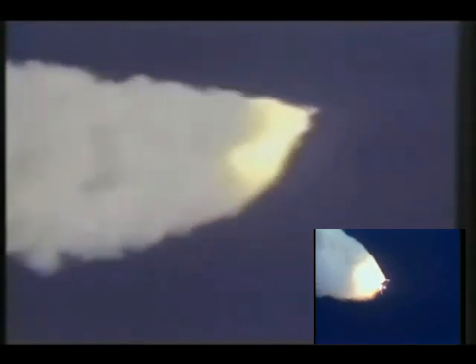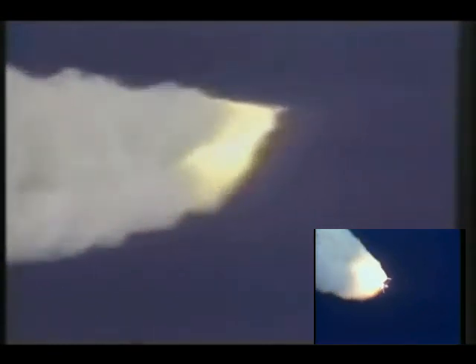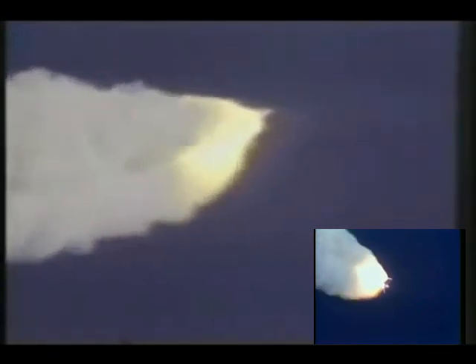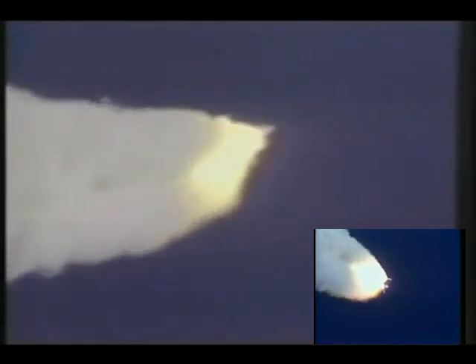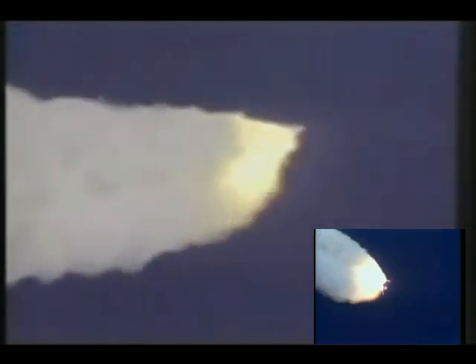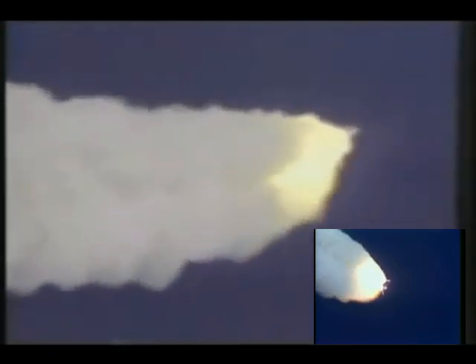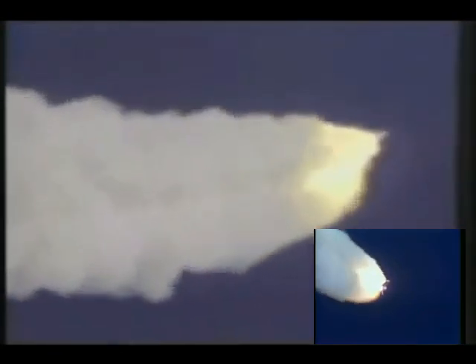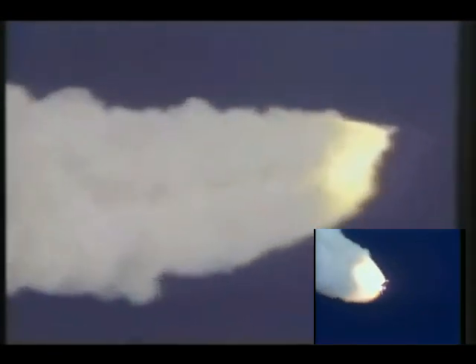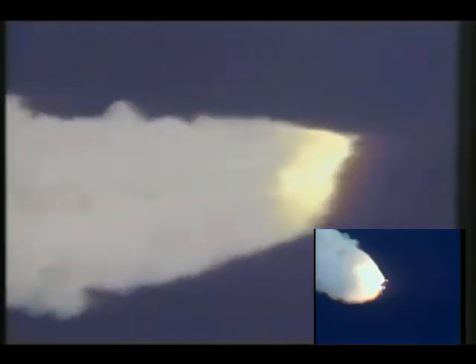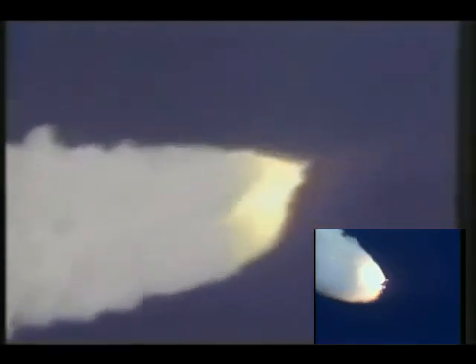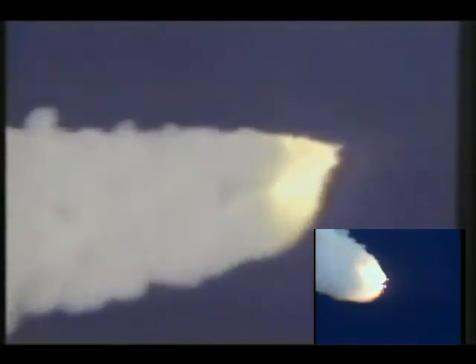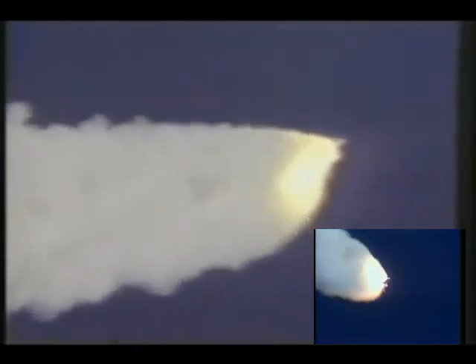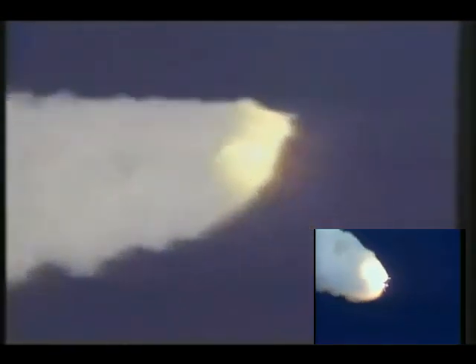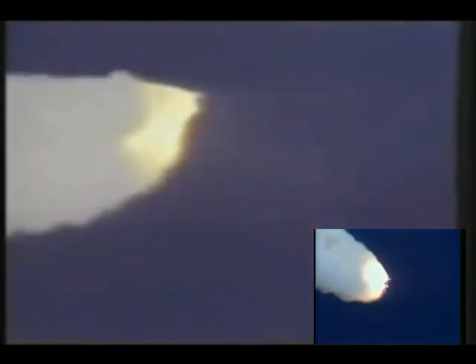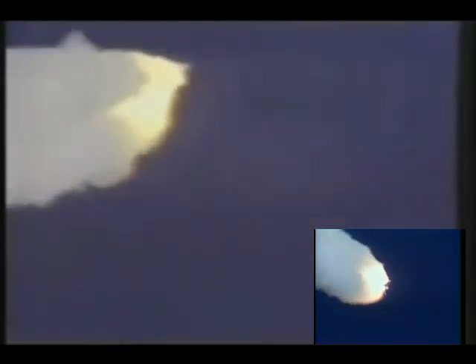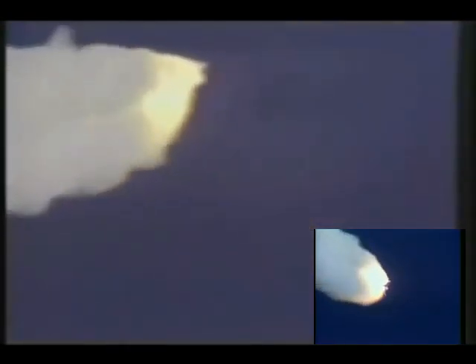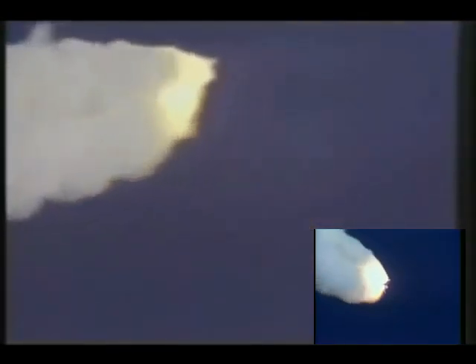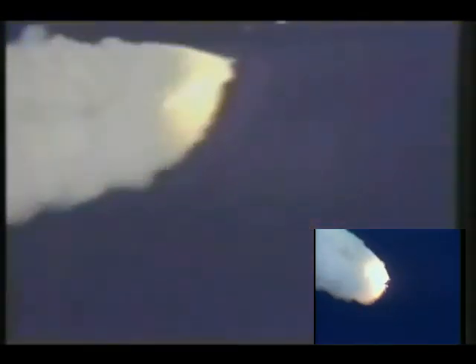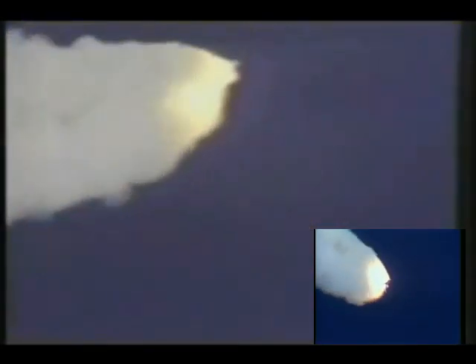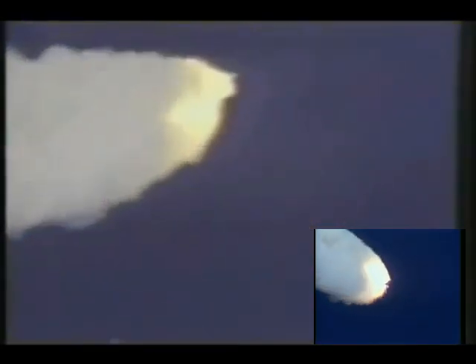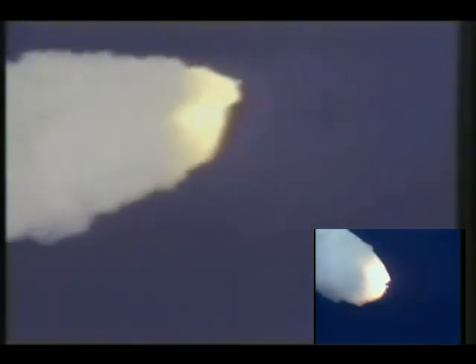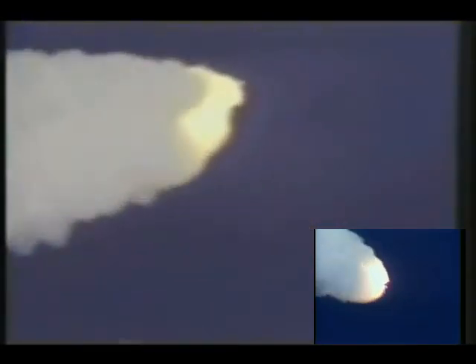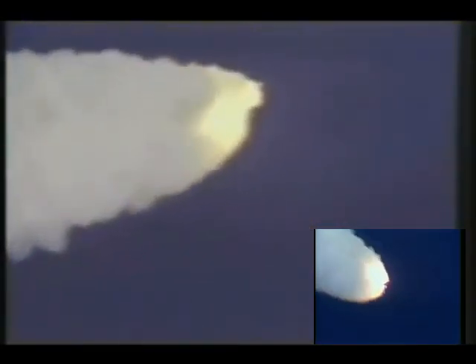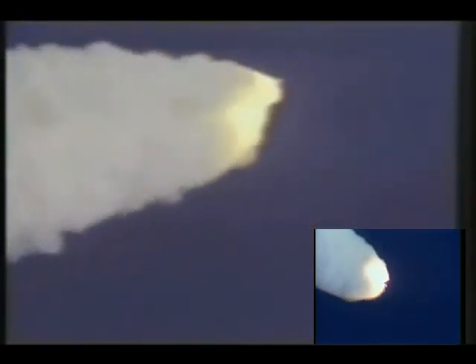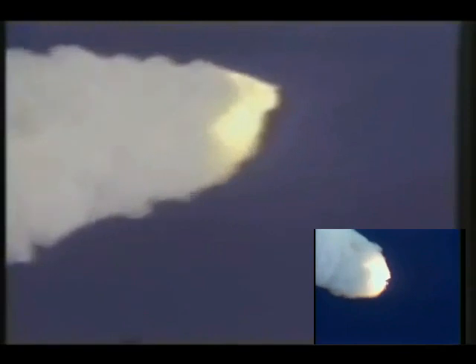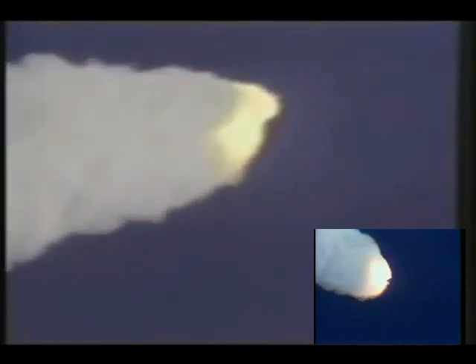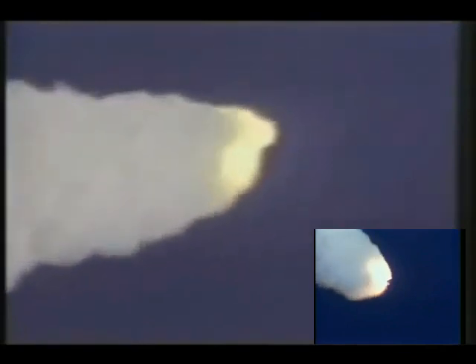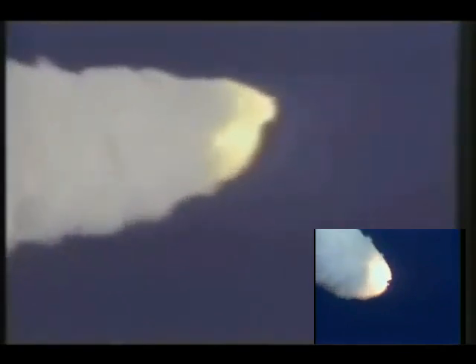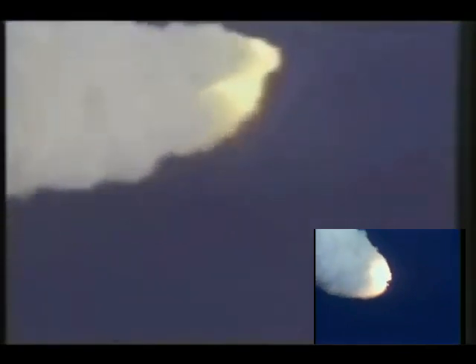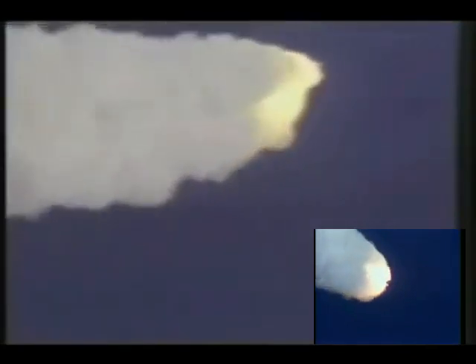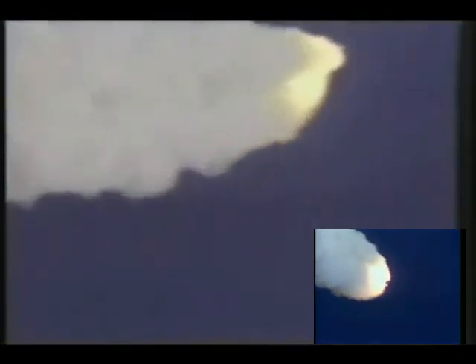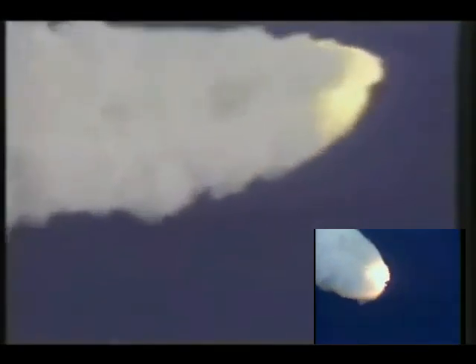Engines throttling up, three engines now at 104%. Challenger, go with throttle up. Challenger, go with throttle up.